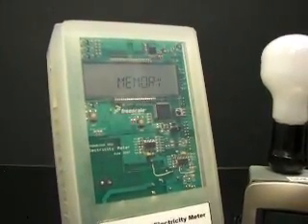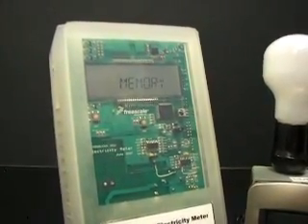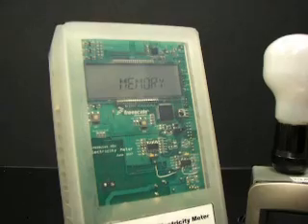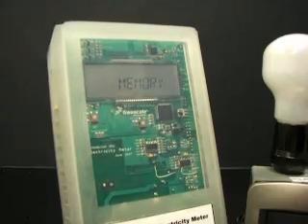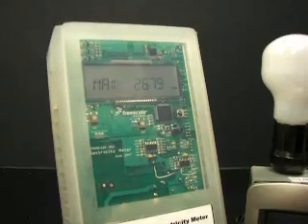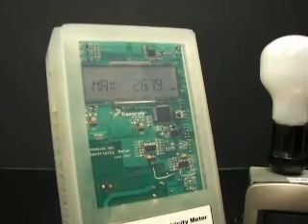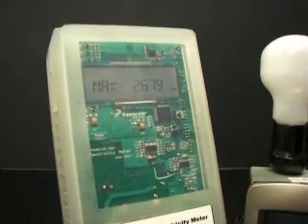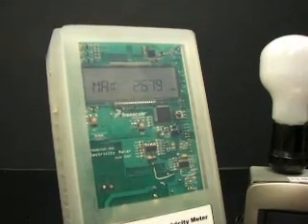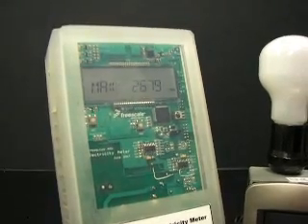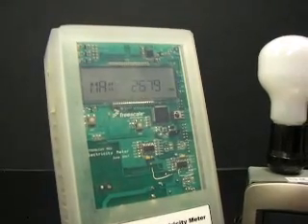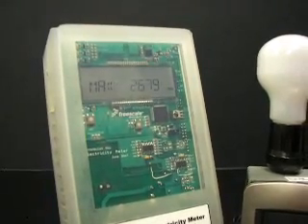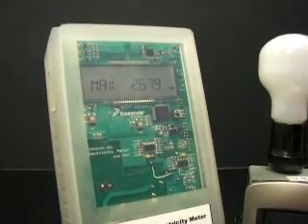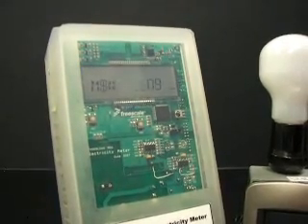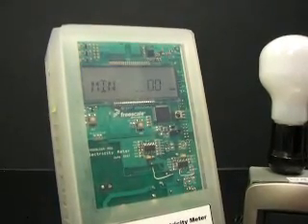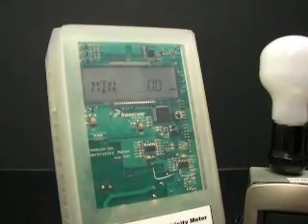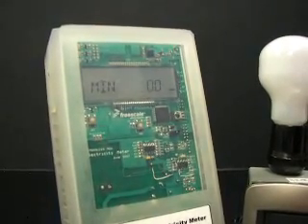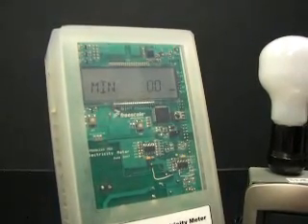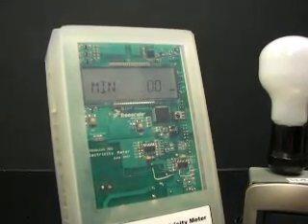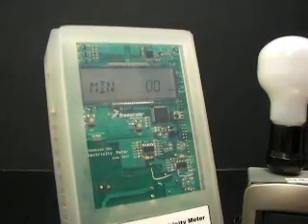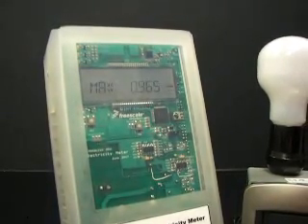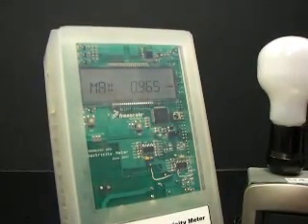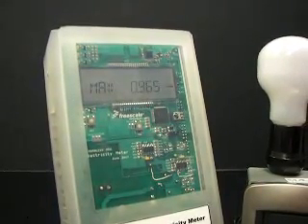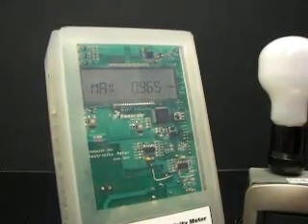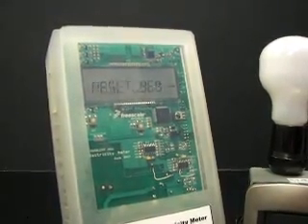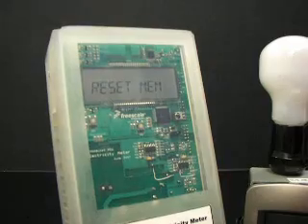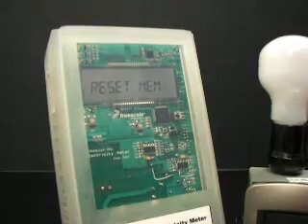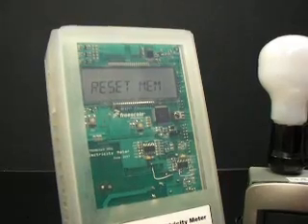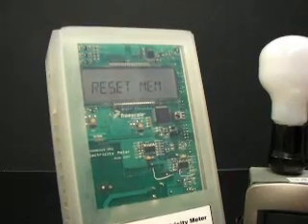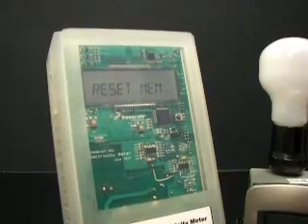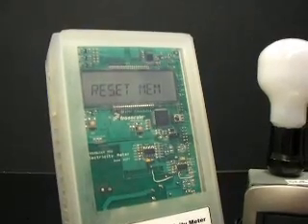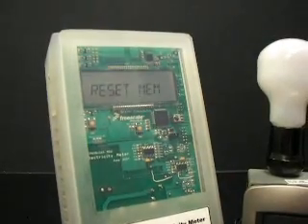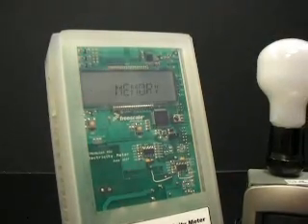The memory feature also records the maximum and minimum readings in volts and amperes.